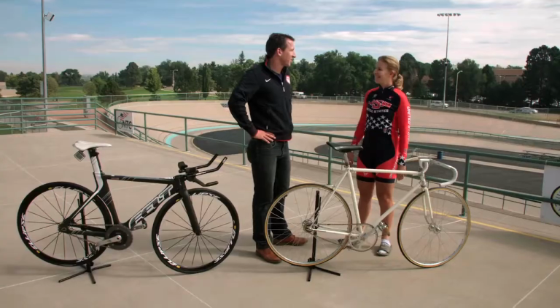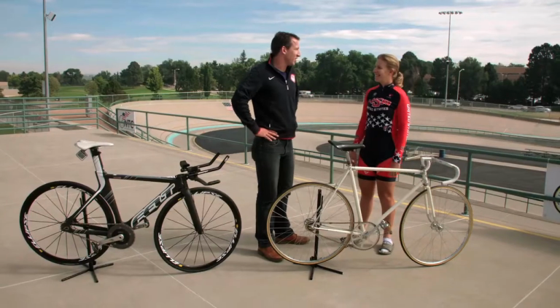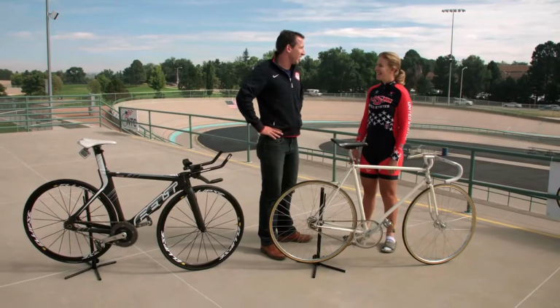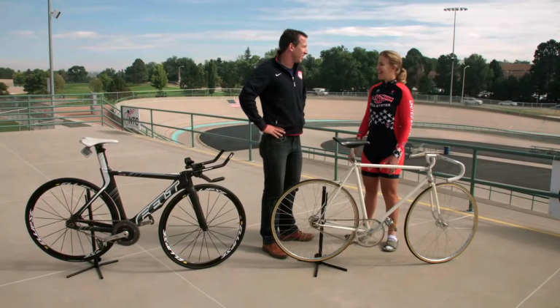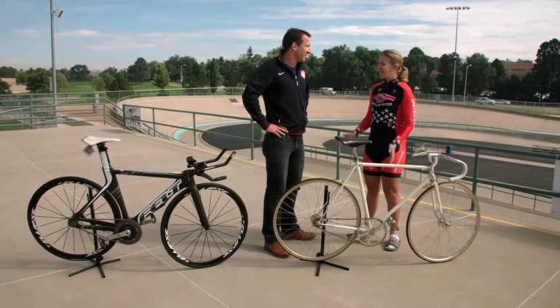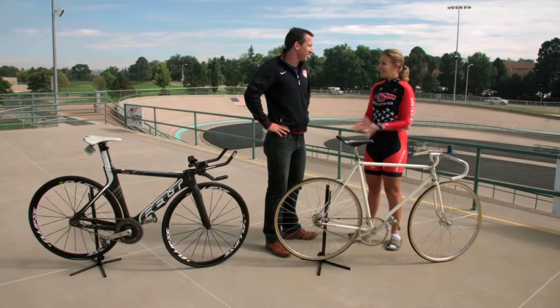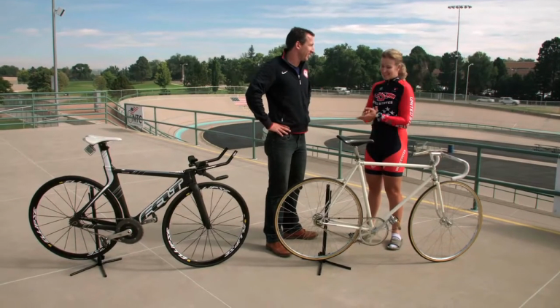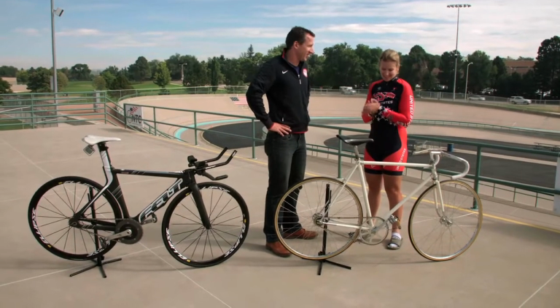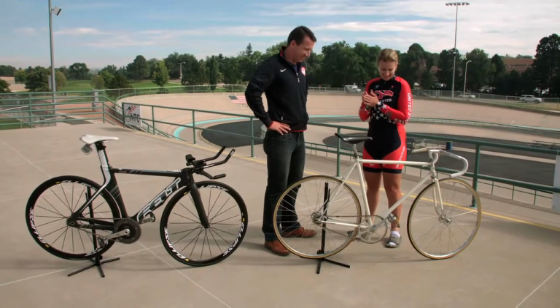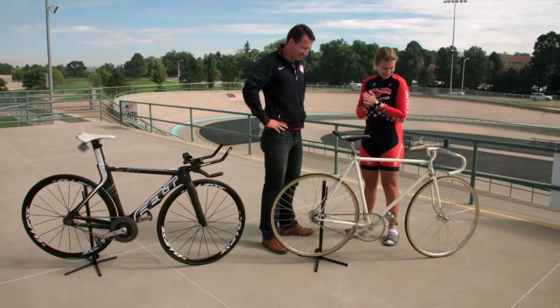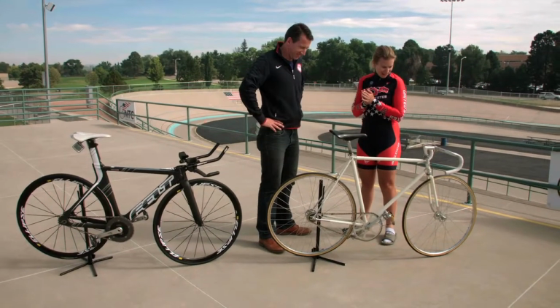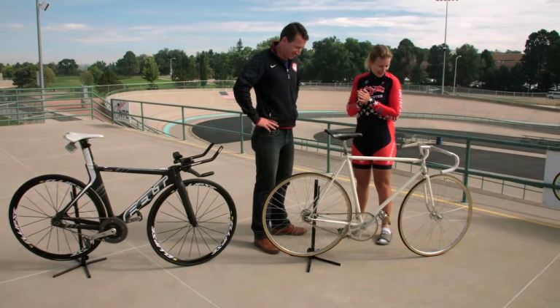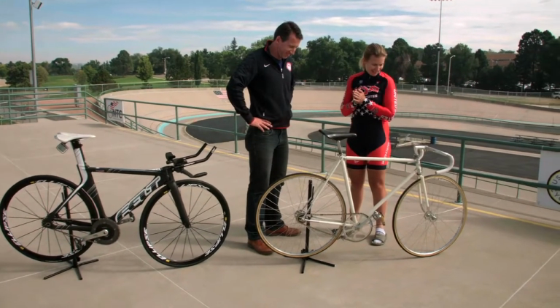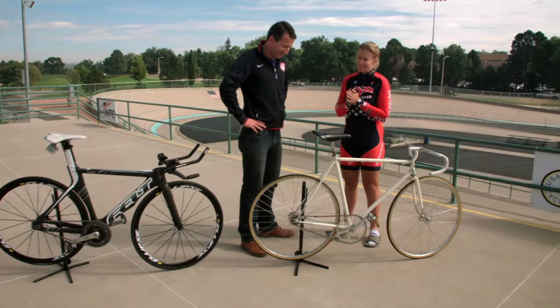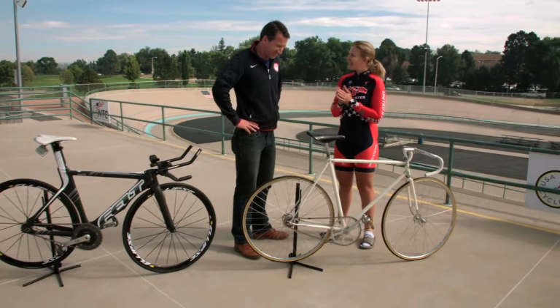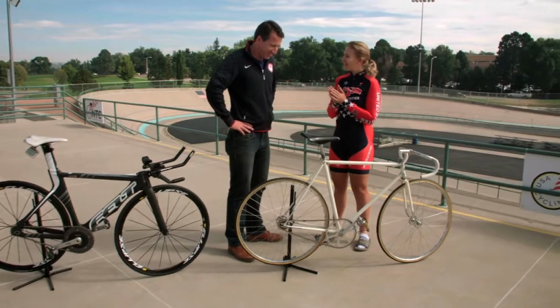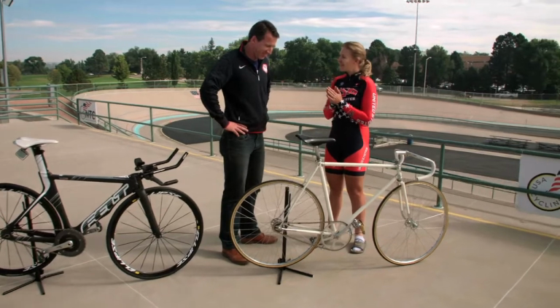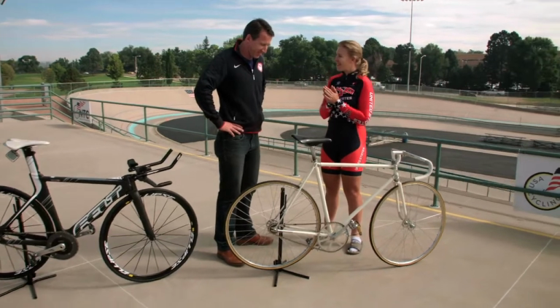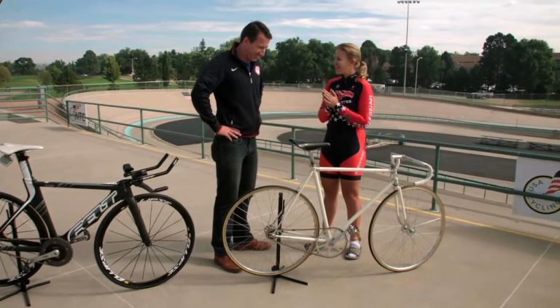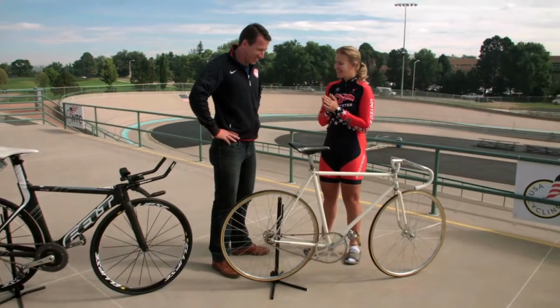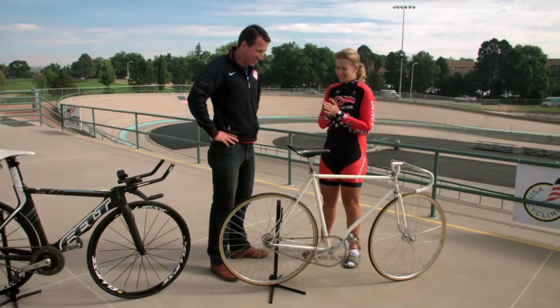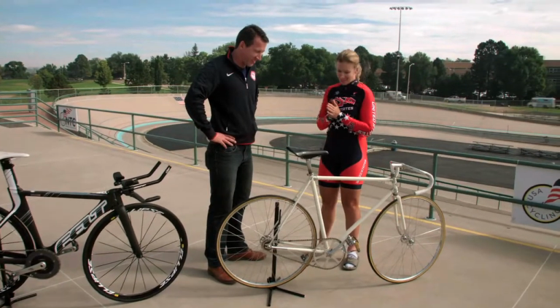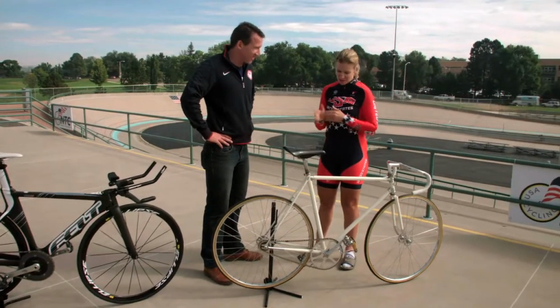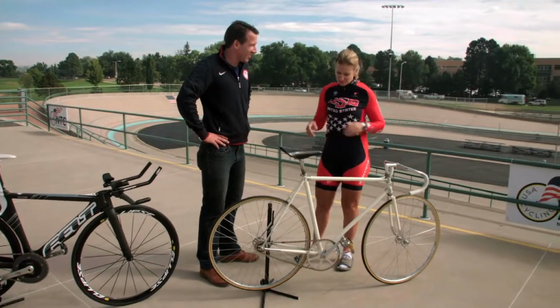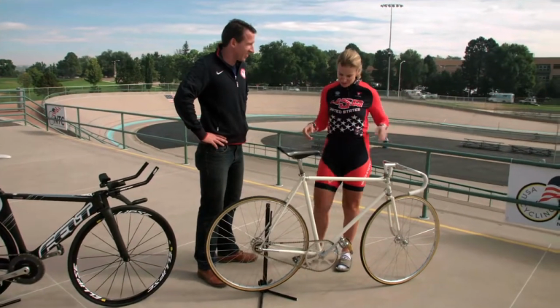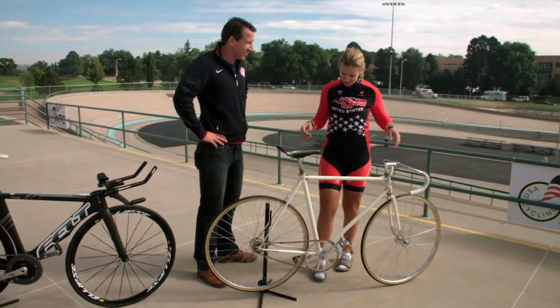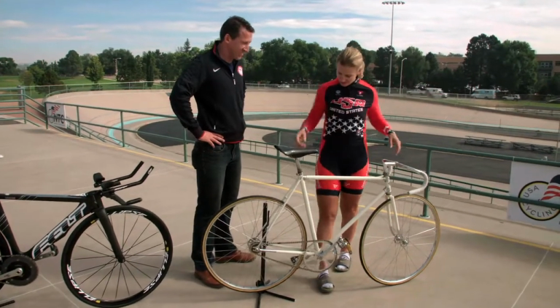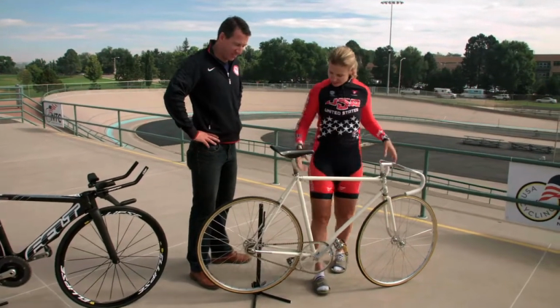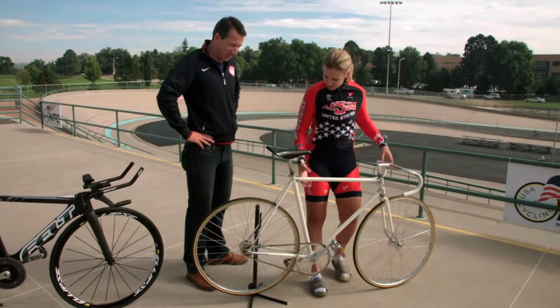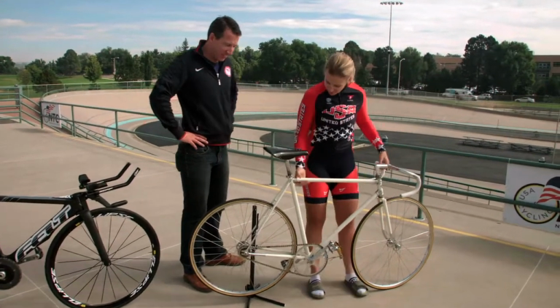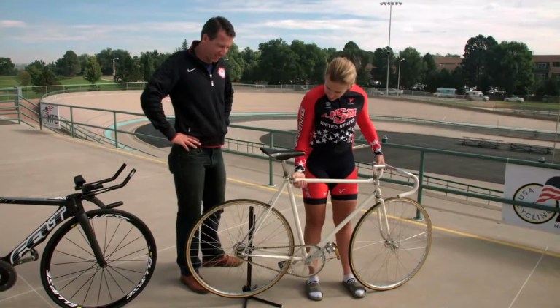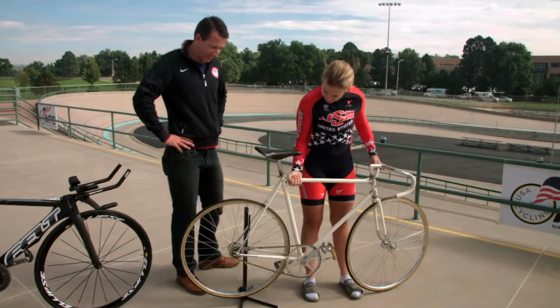Are you ready? I can't wait to try this thing out on the track. It should be good. Let's do it.